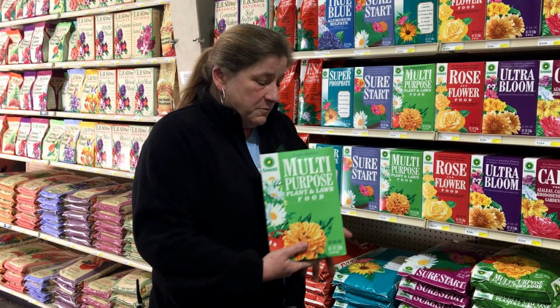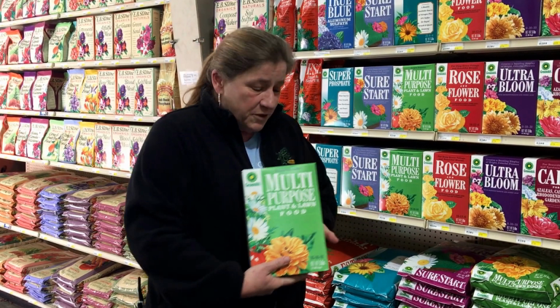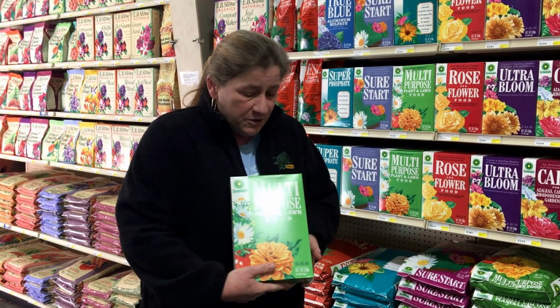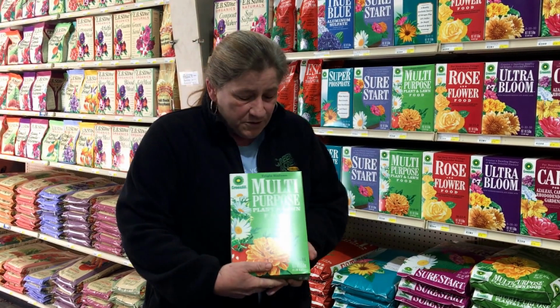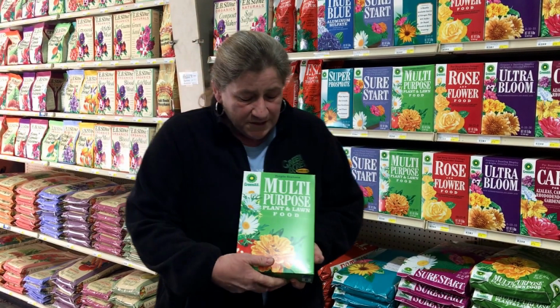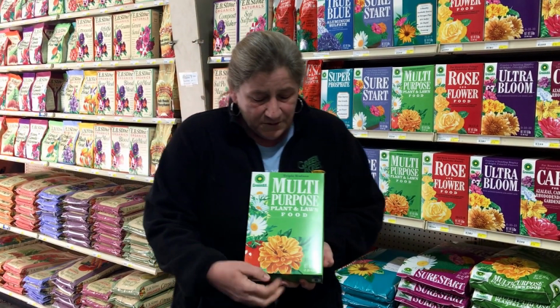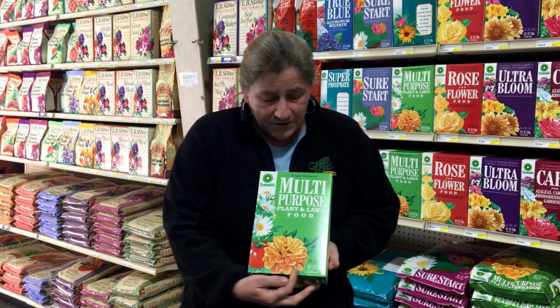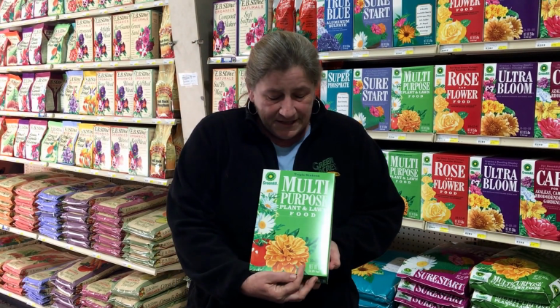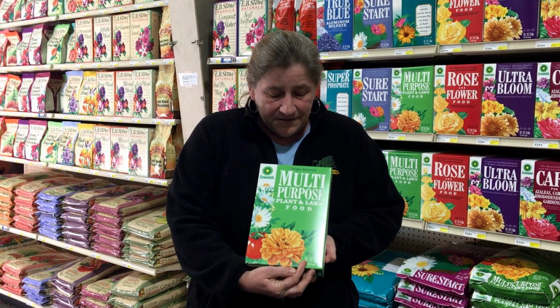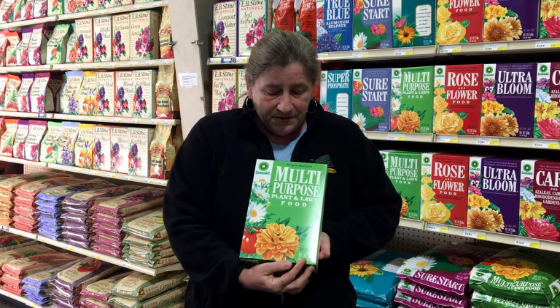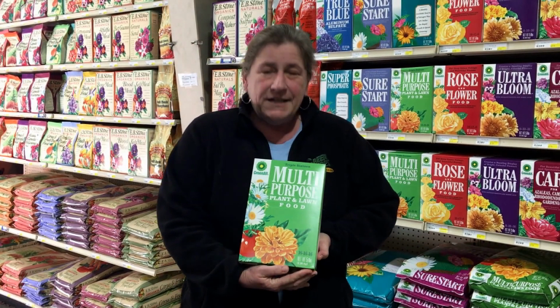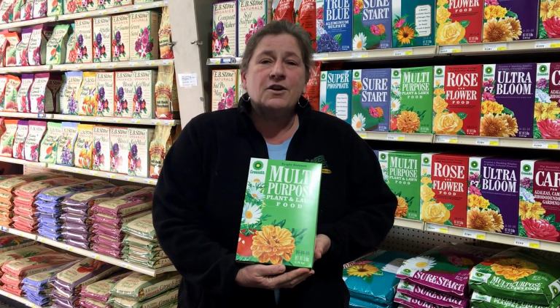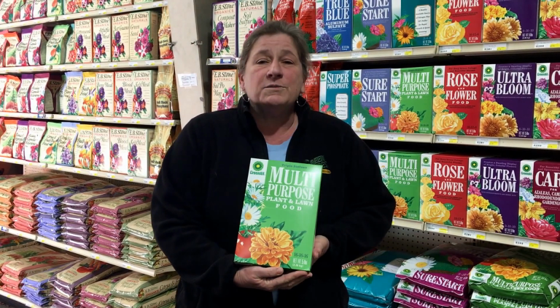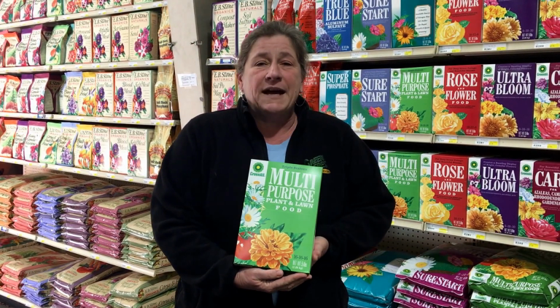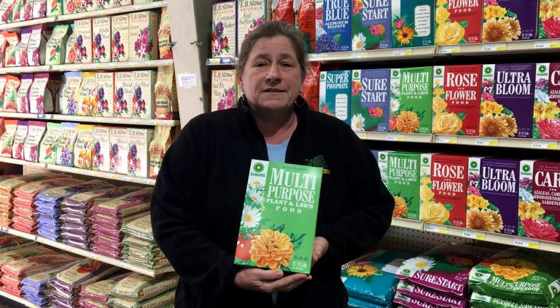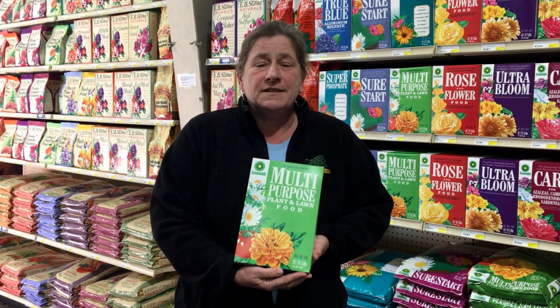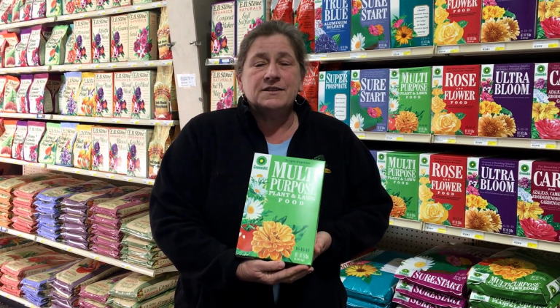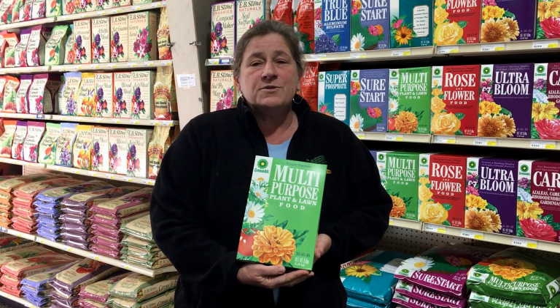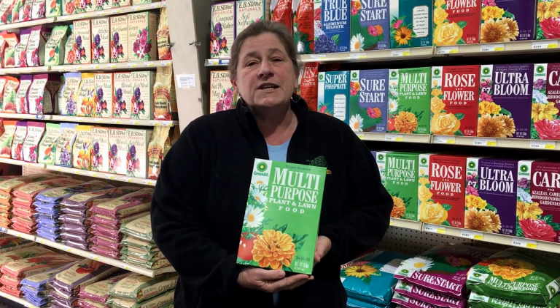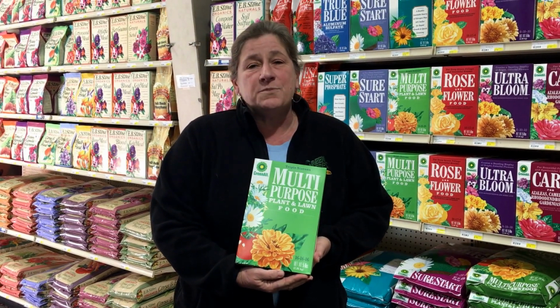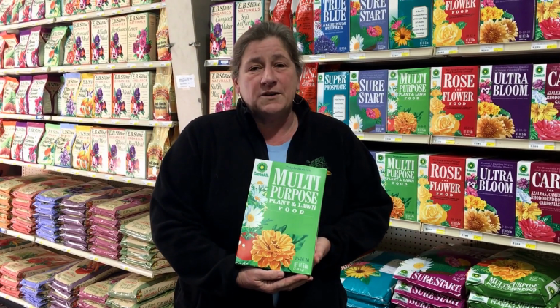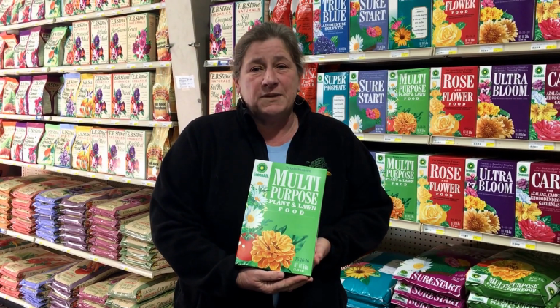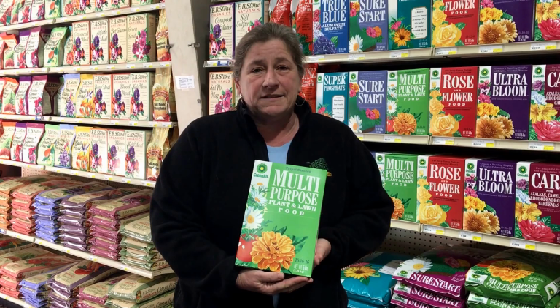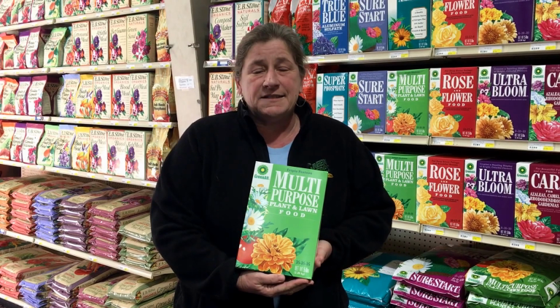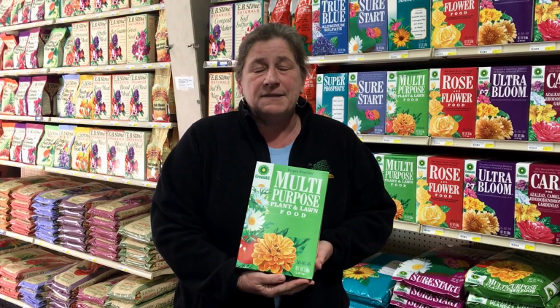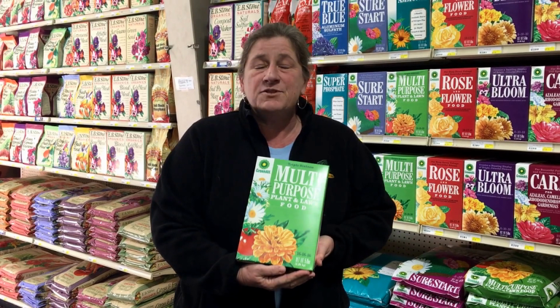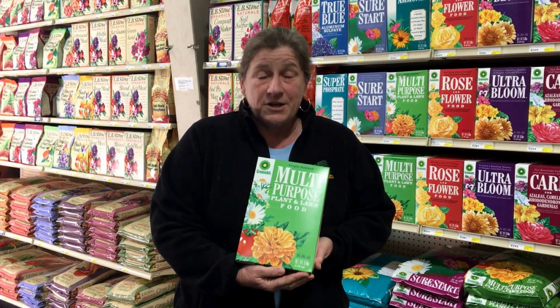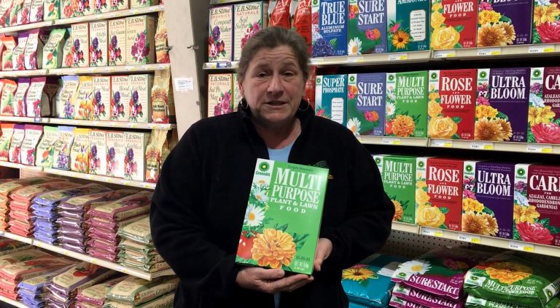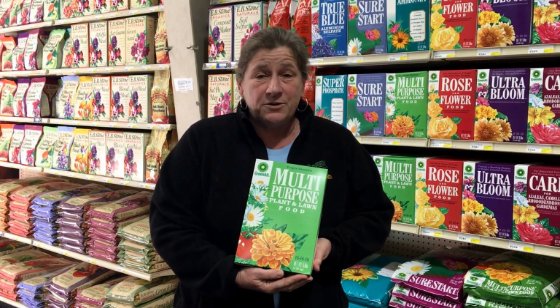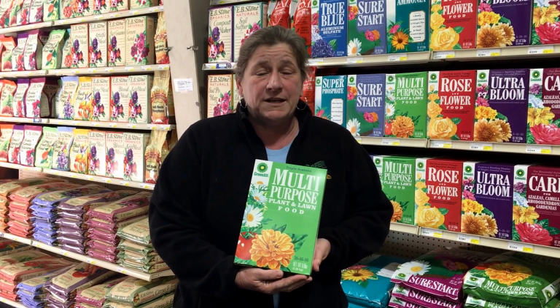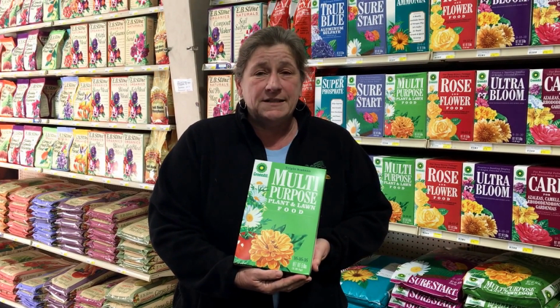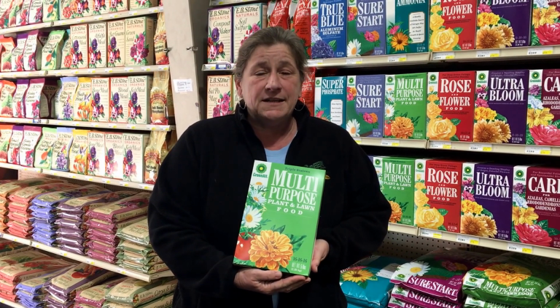The closer the numbers are together, it's called balanced. It's going to treat each part of the plant the same. Generally a great idea.